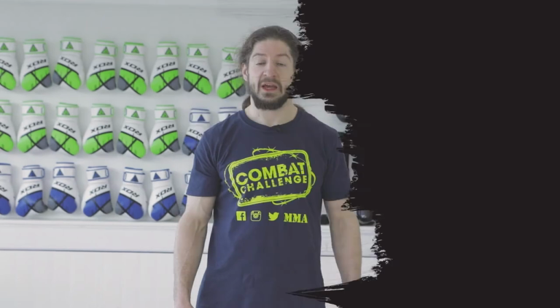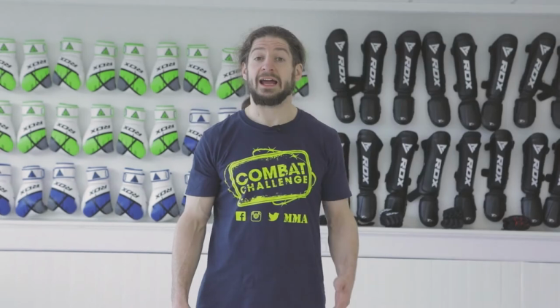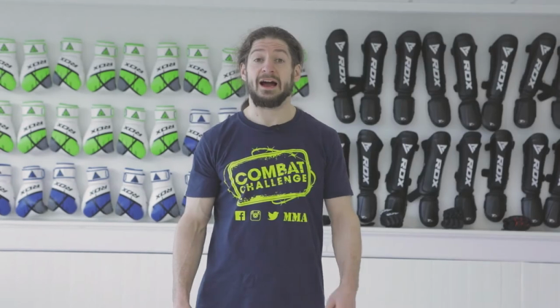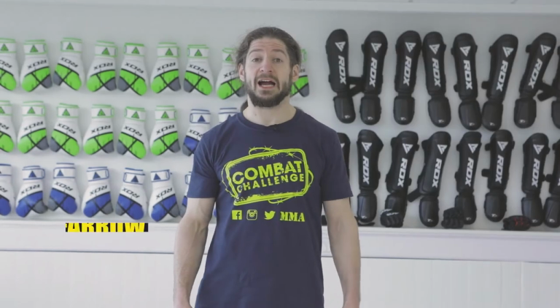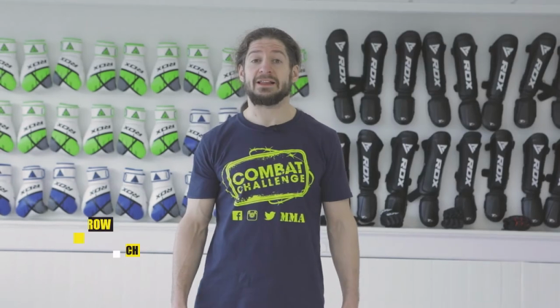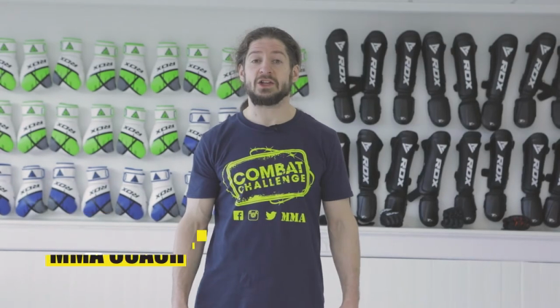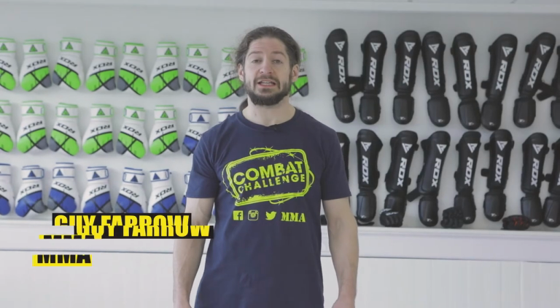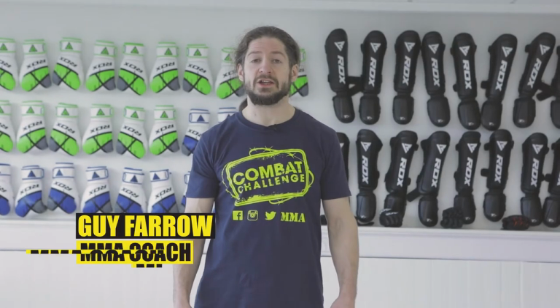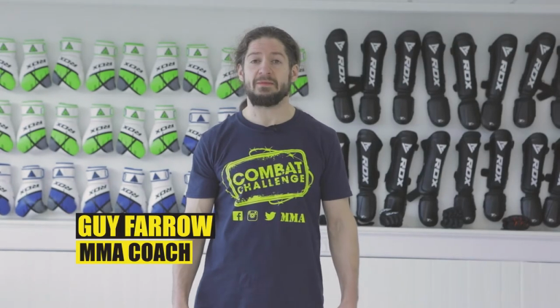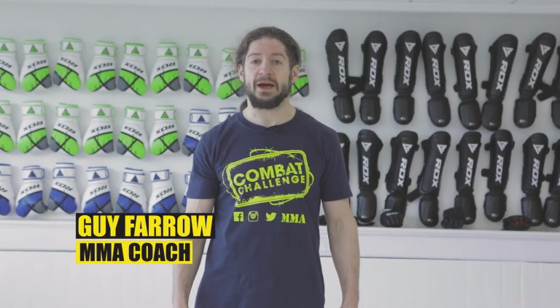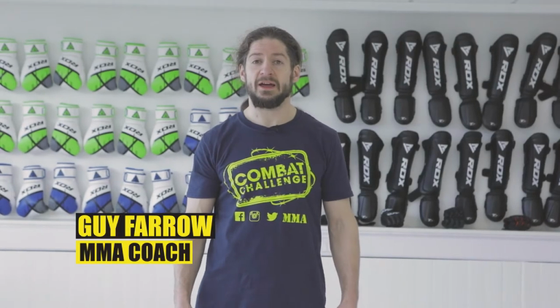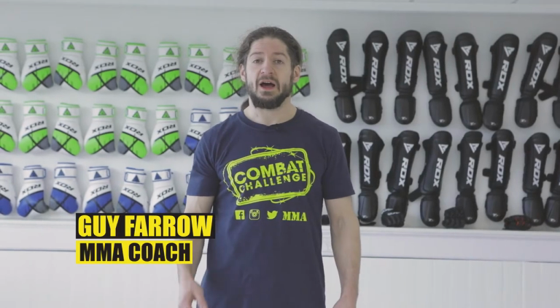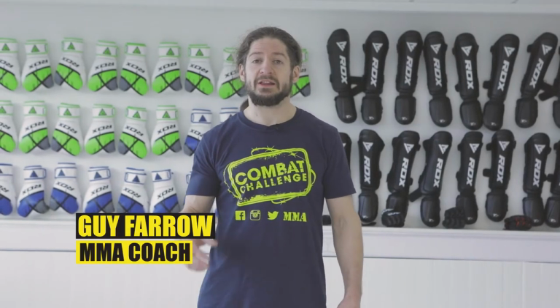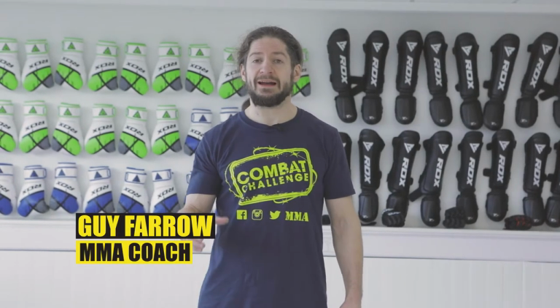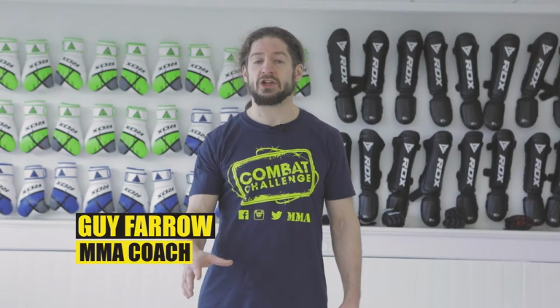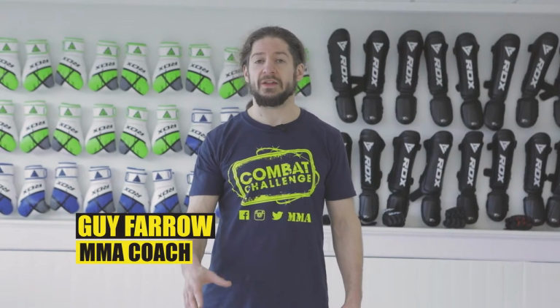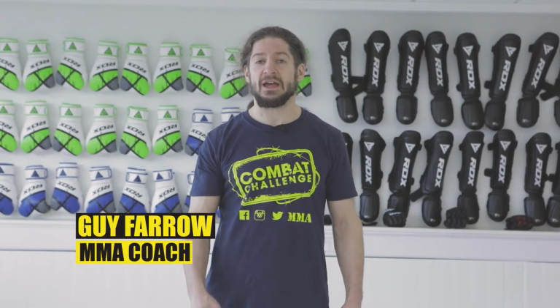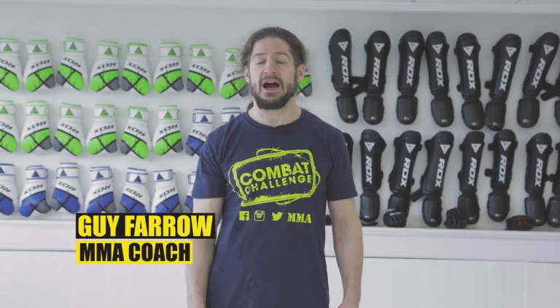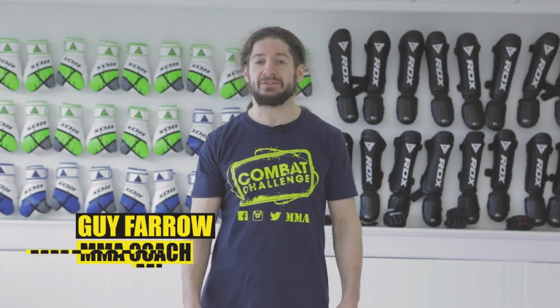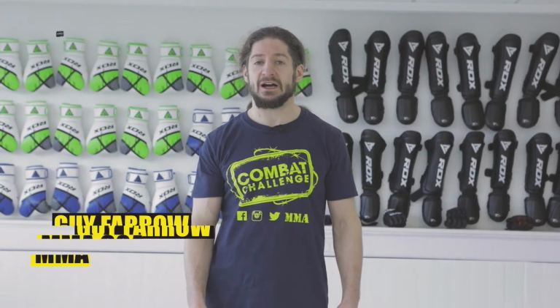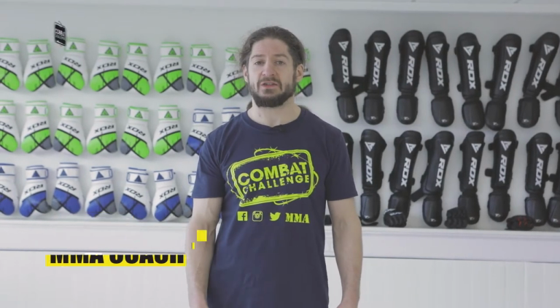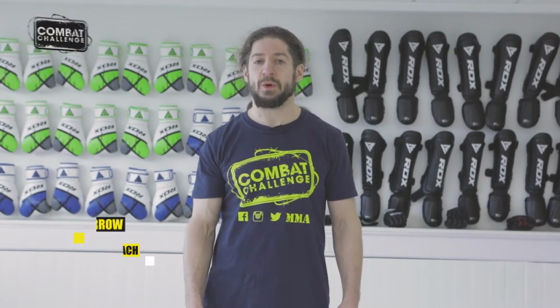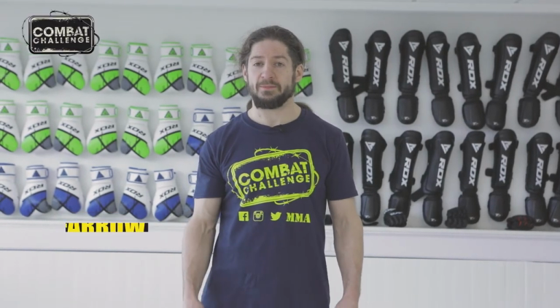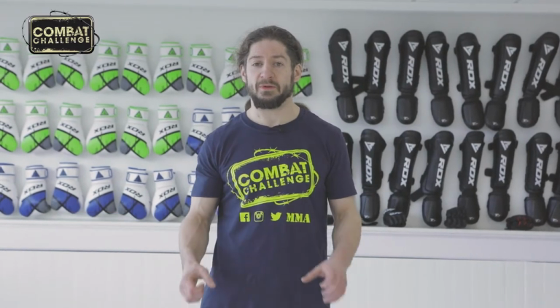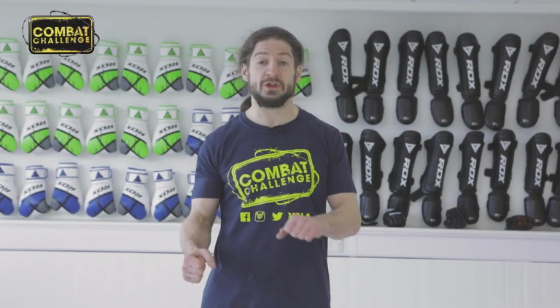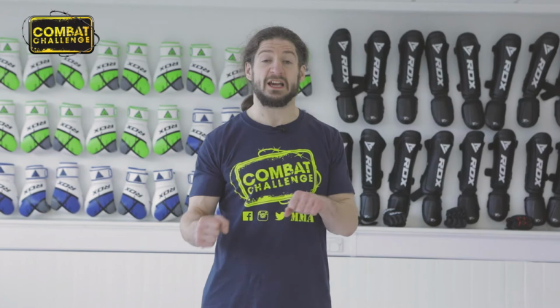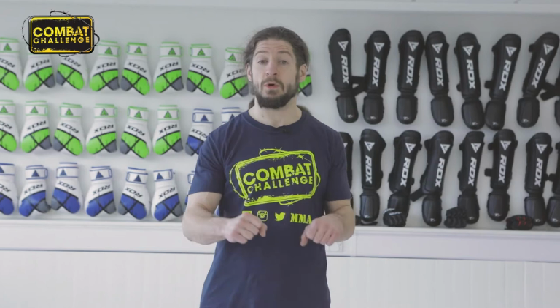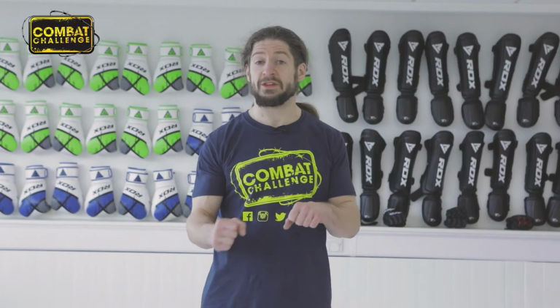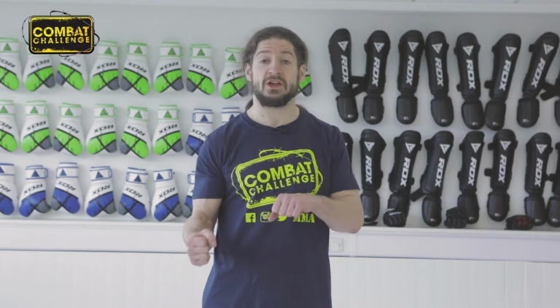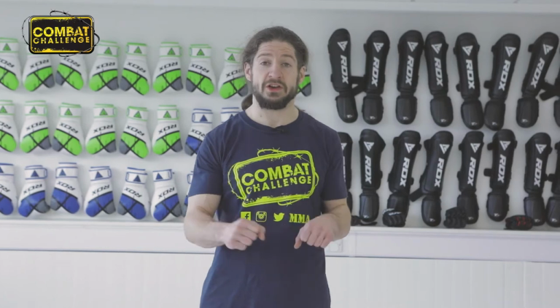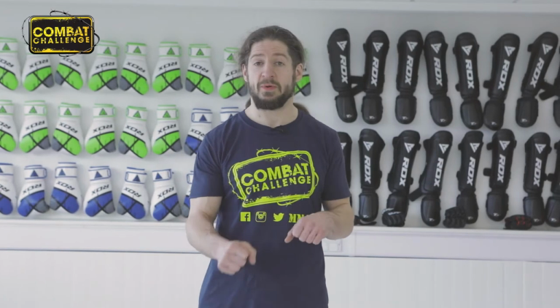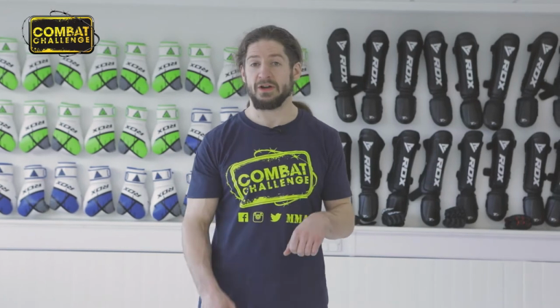Hi, I'm Guy, I teach at Allegiance MMA. Today I'm going to show you the half-guard sweep using a Kimura to turn your opponent.